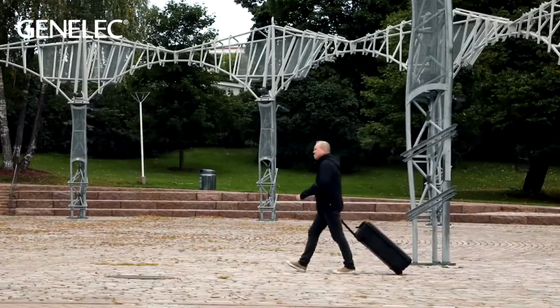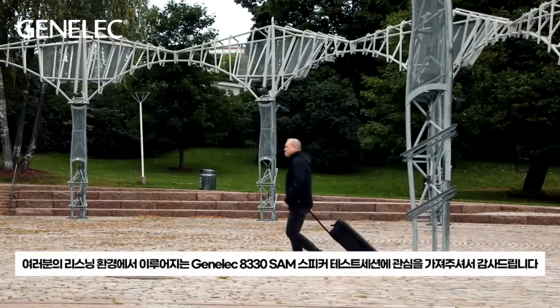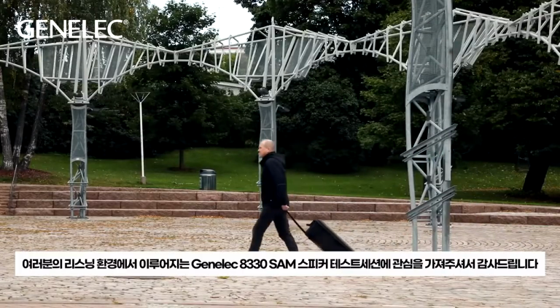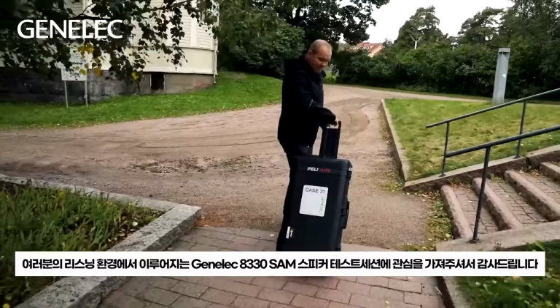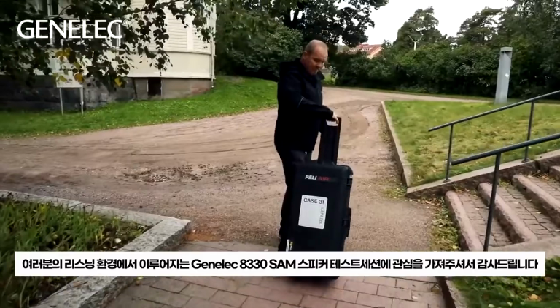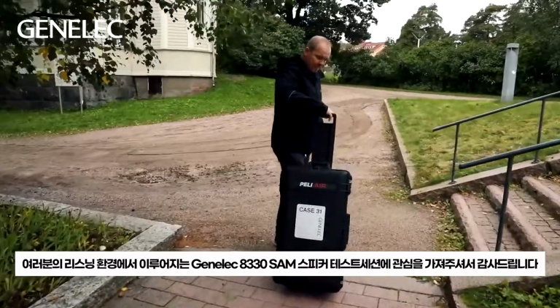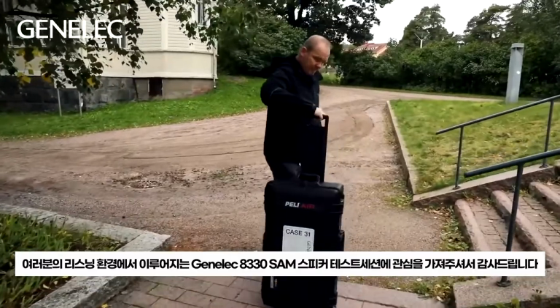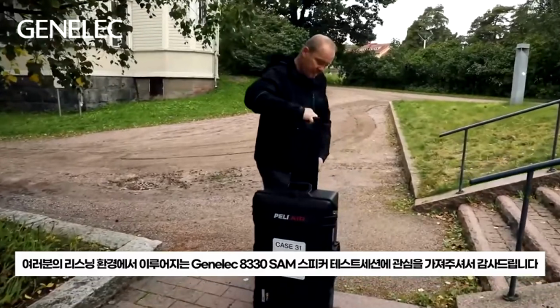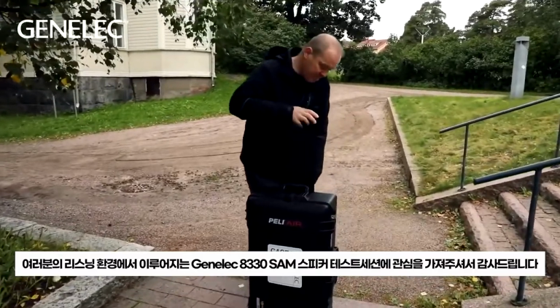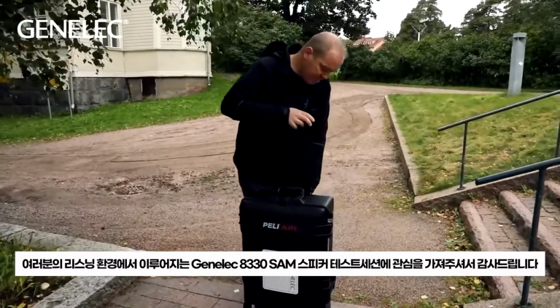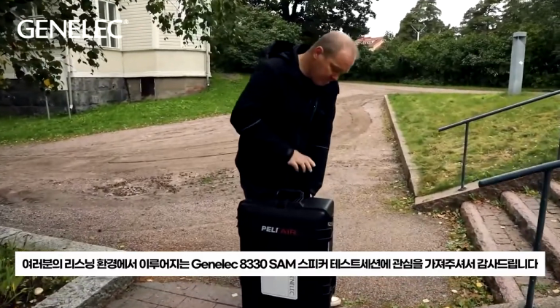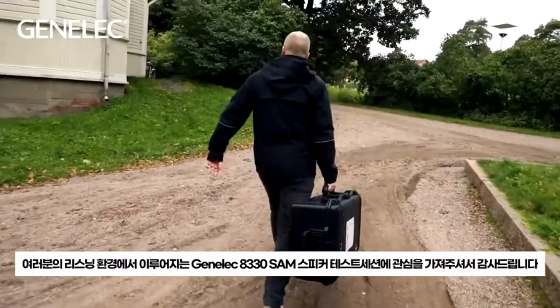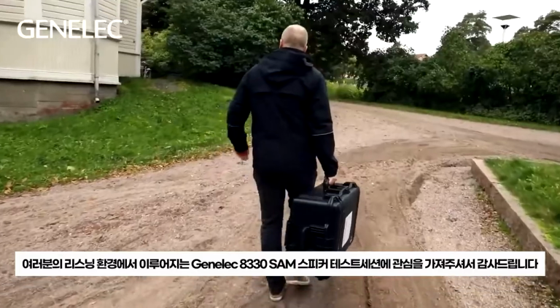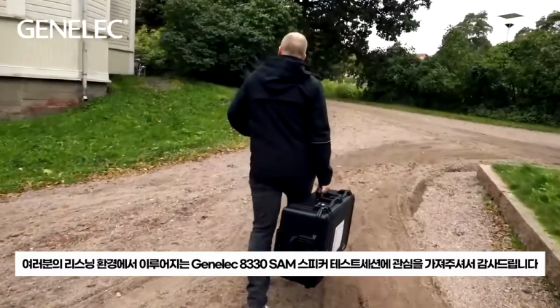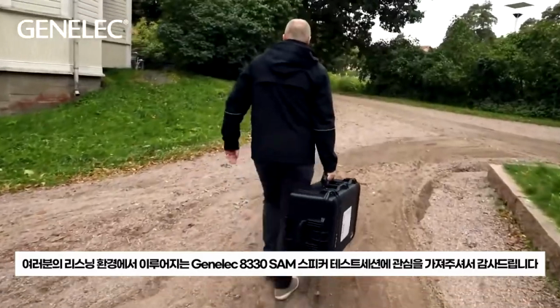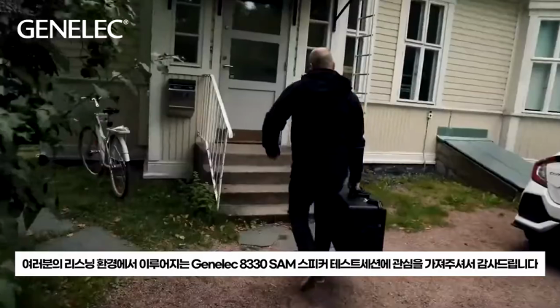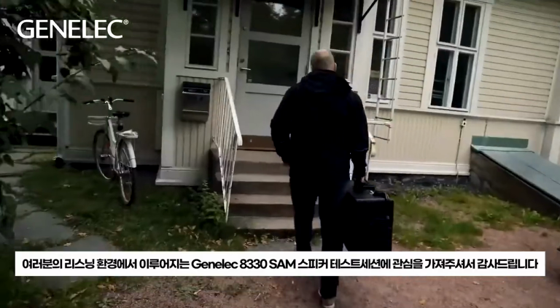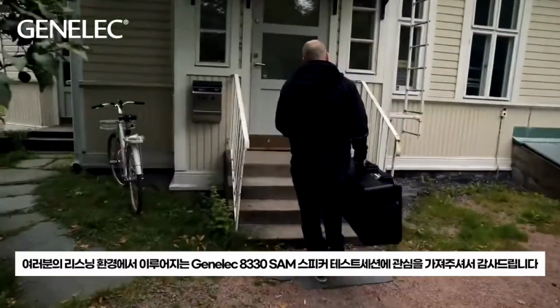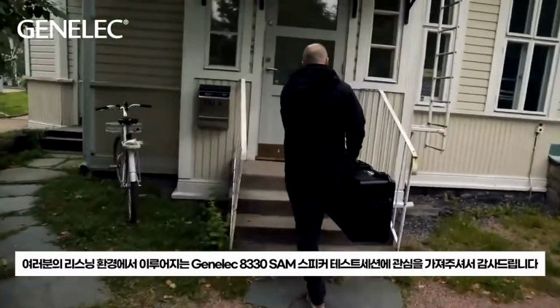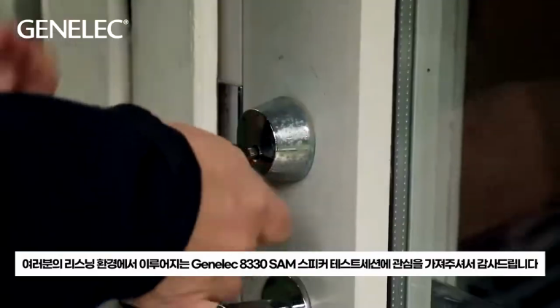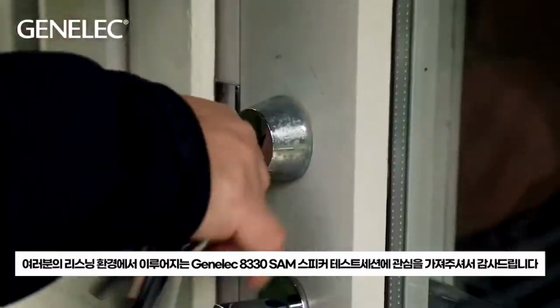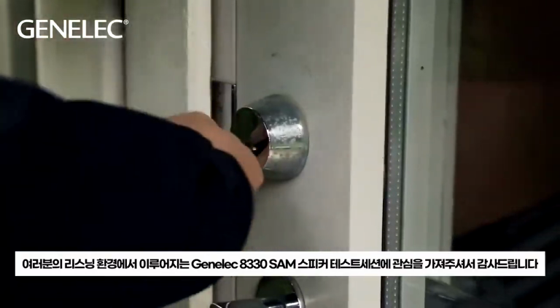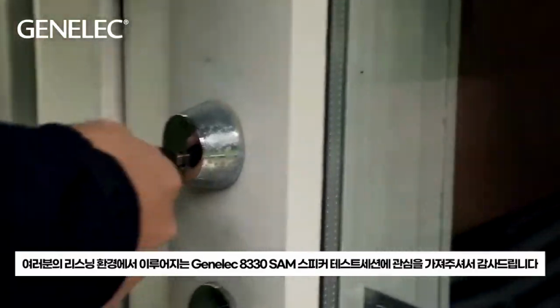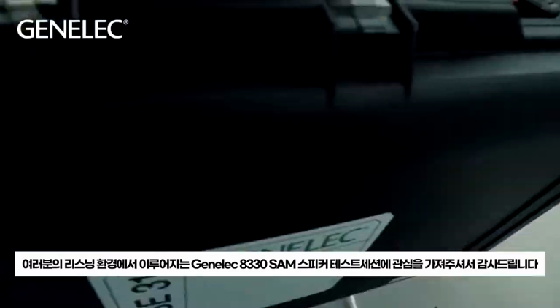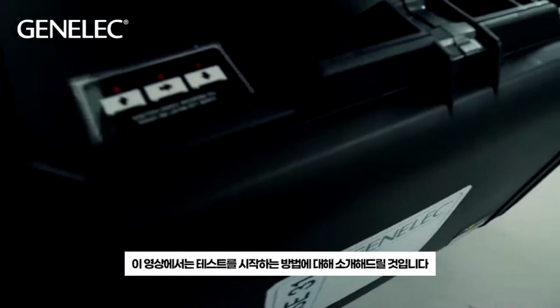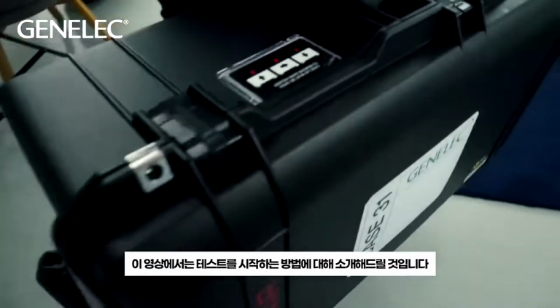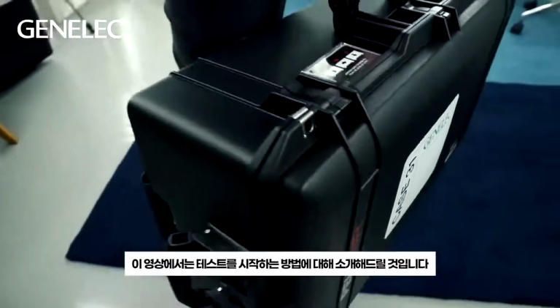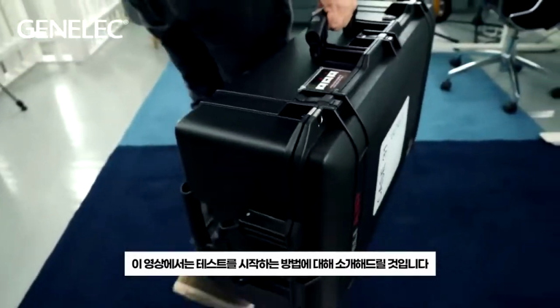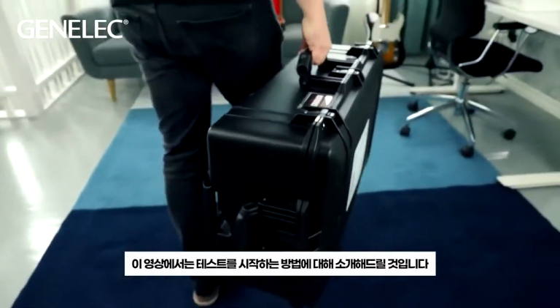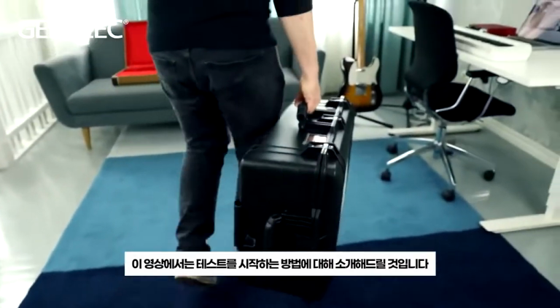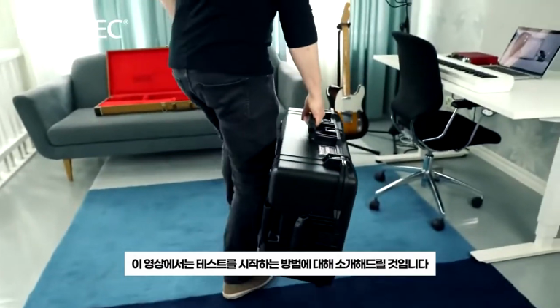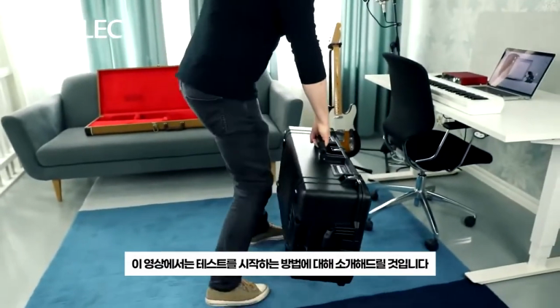Thank you for showing interest in testing Genelec 8330 sound speakers in your own listening environment. In this video we'll show you how to get started.